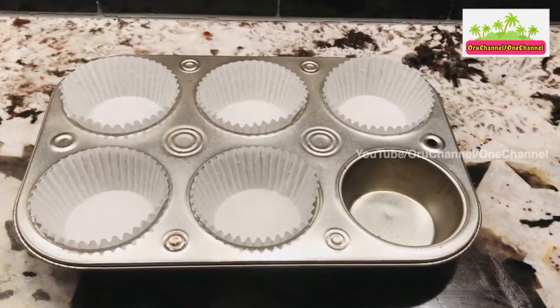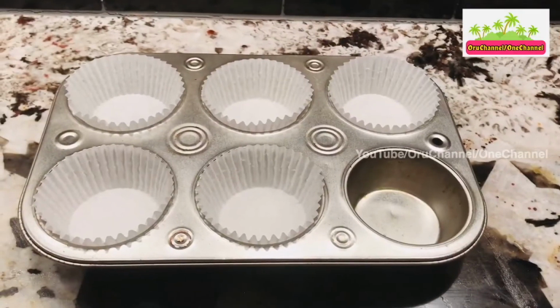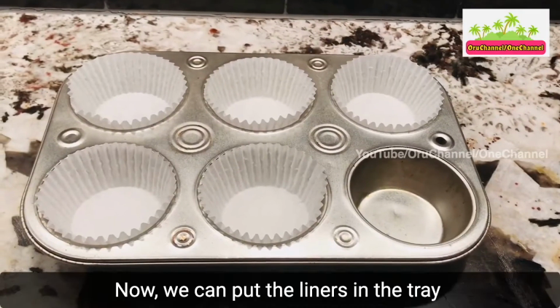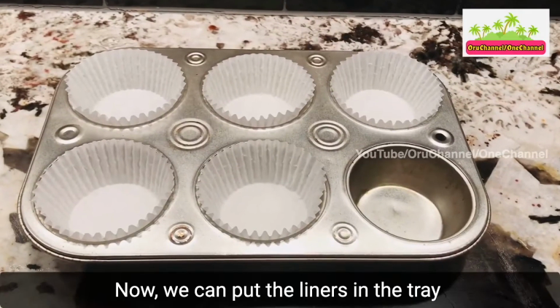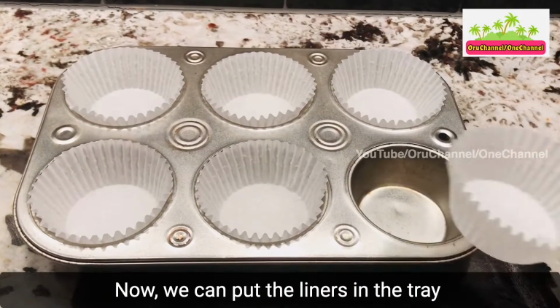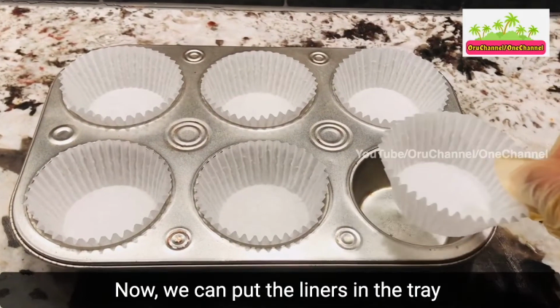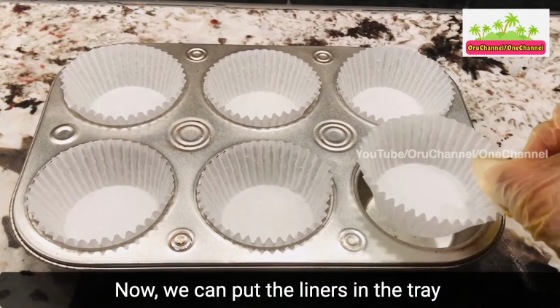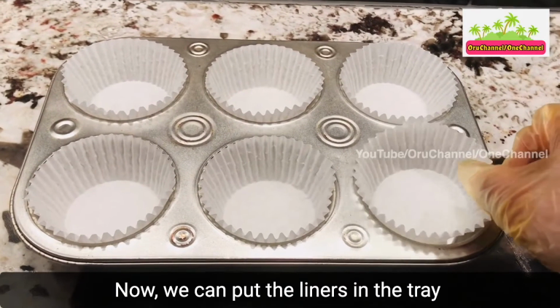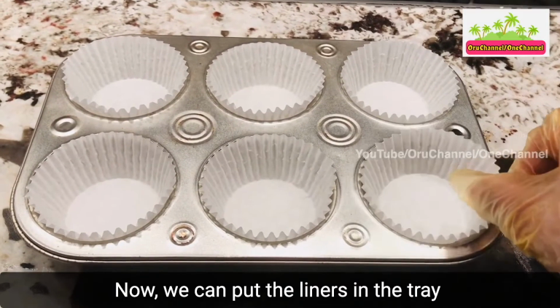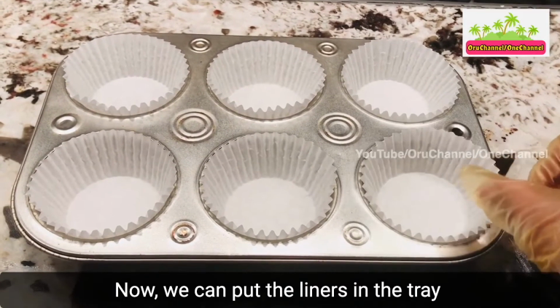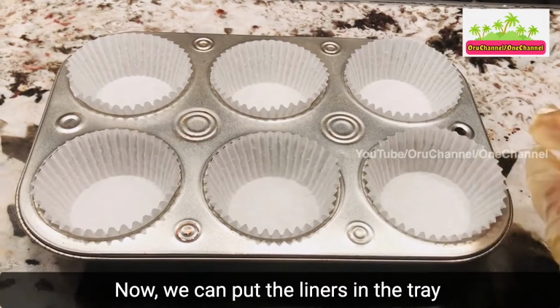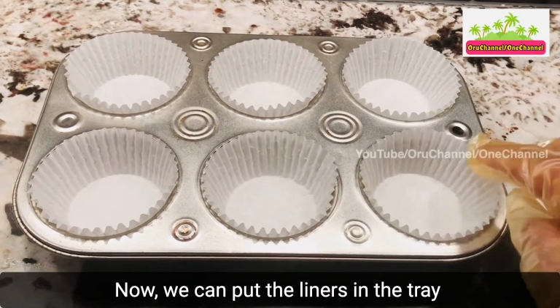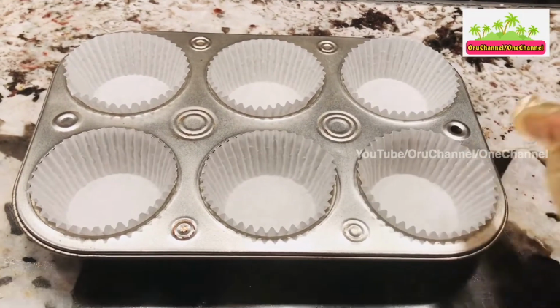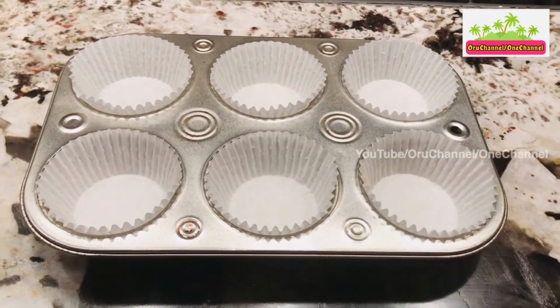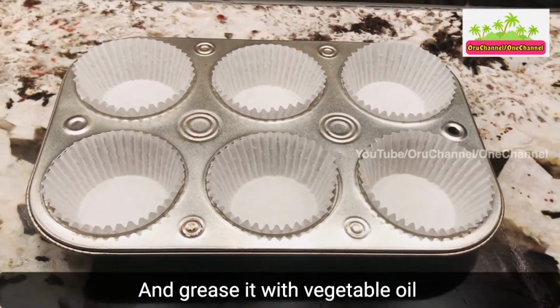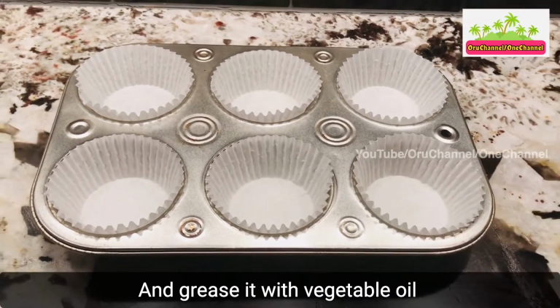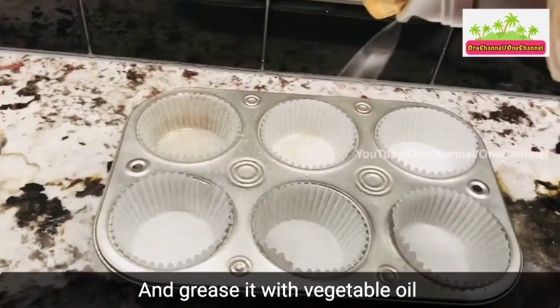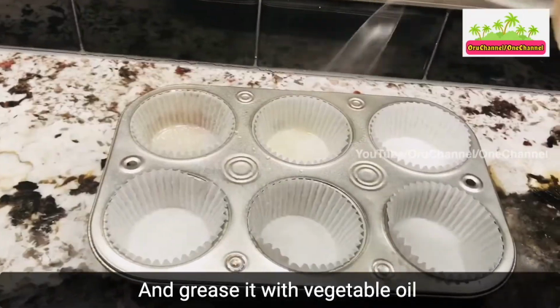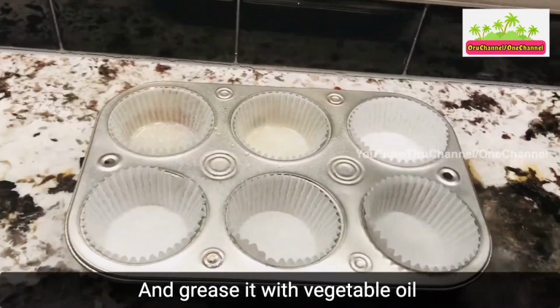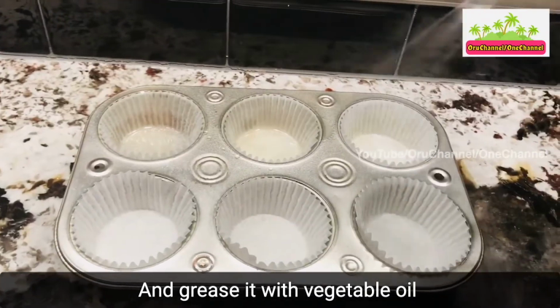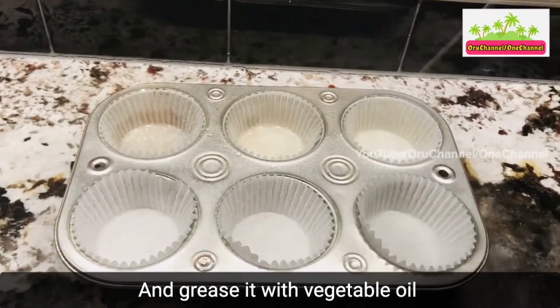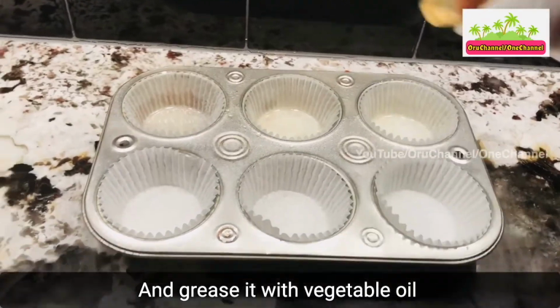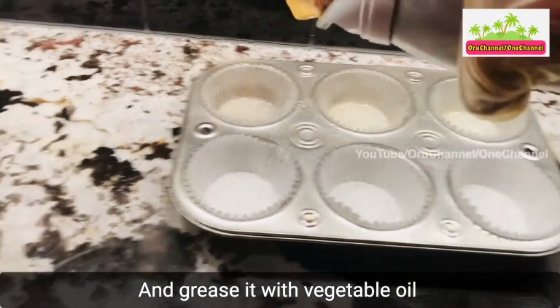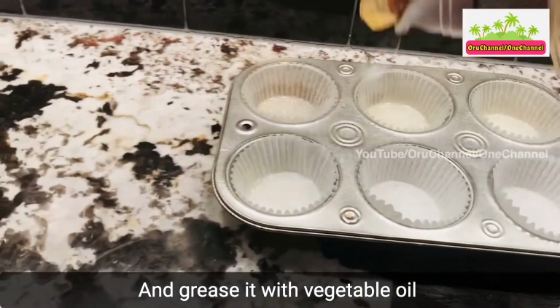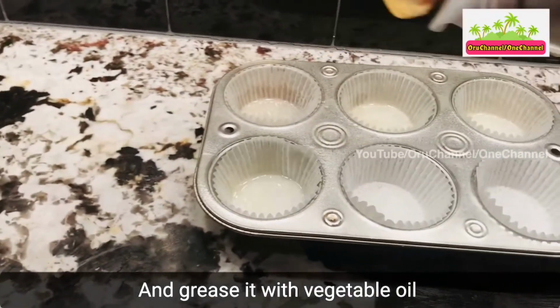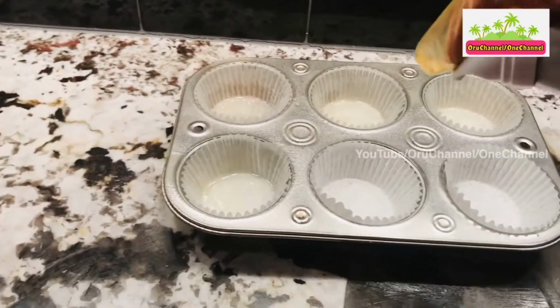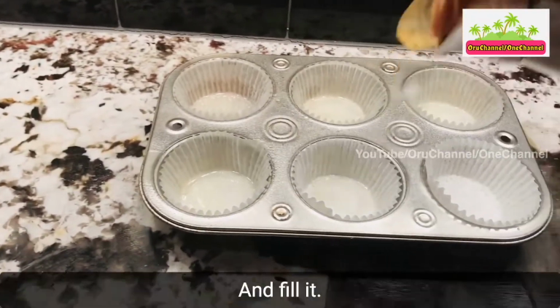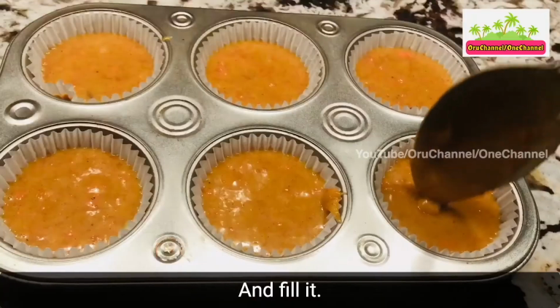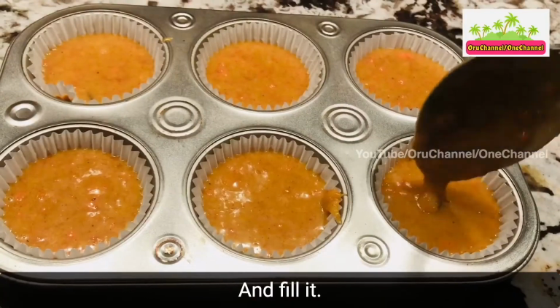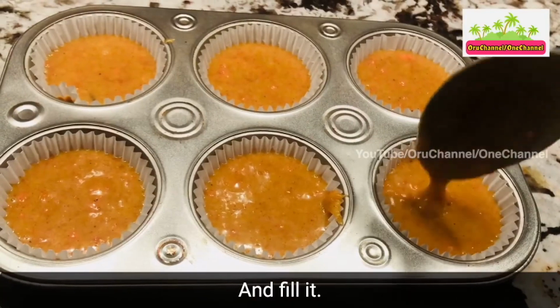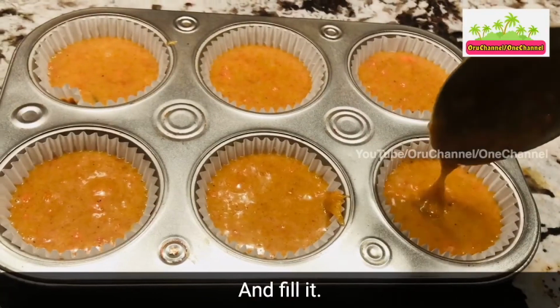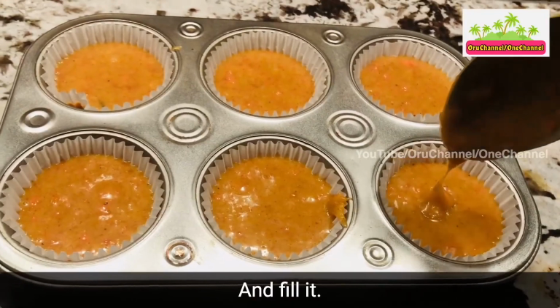Now we can put the liners in the tray, grease it with vegetable oil, and fill it.